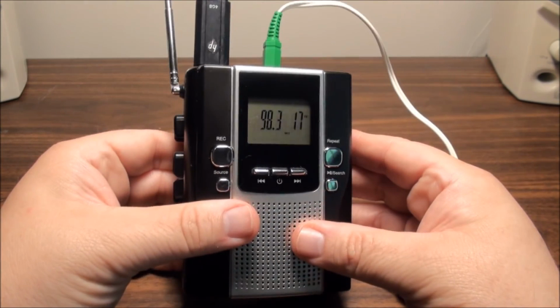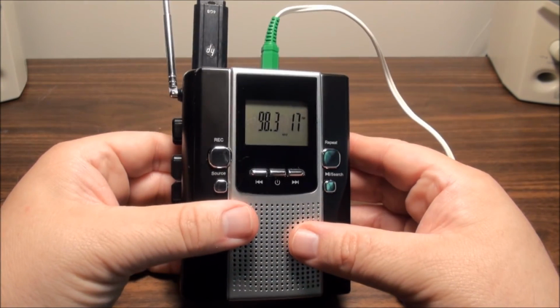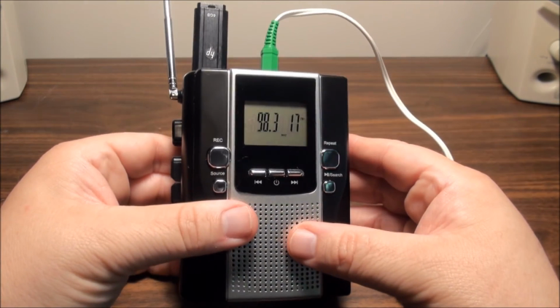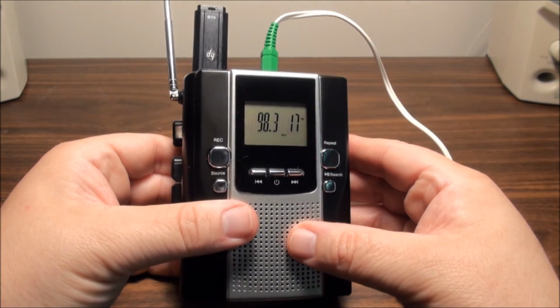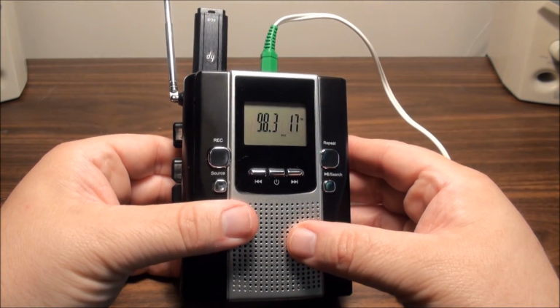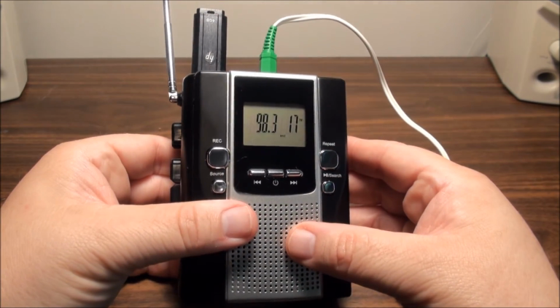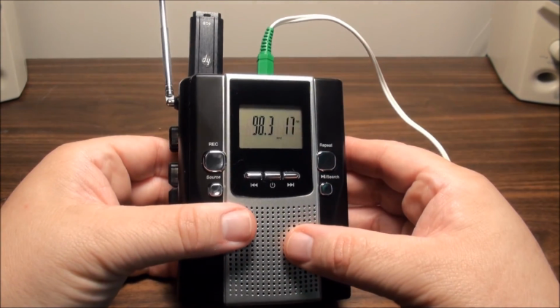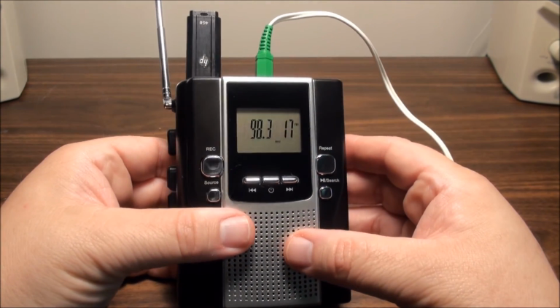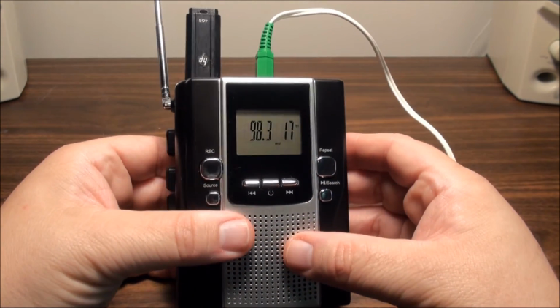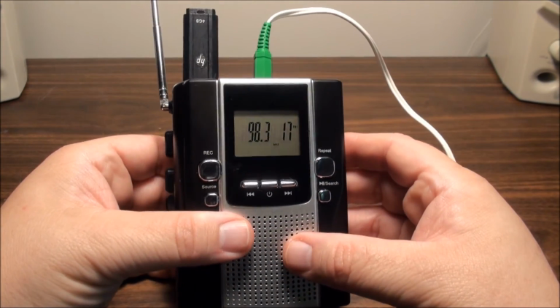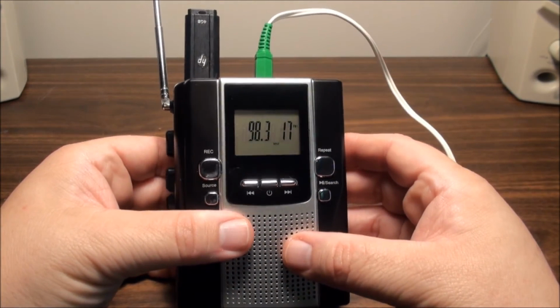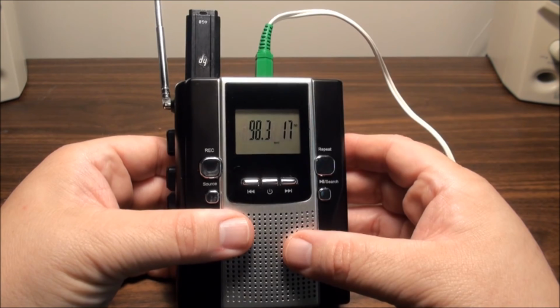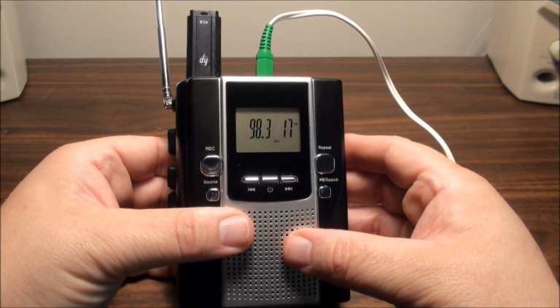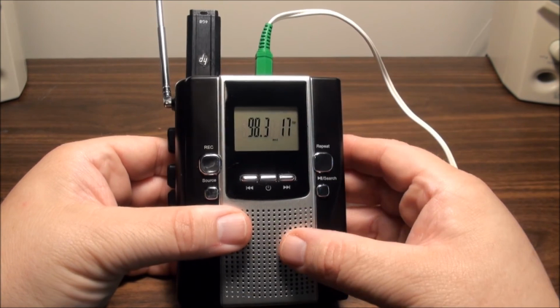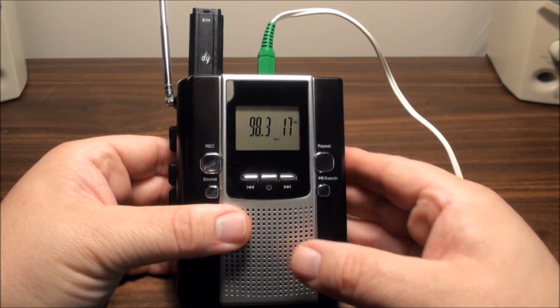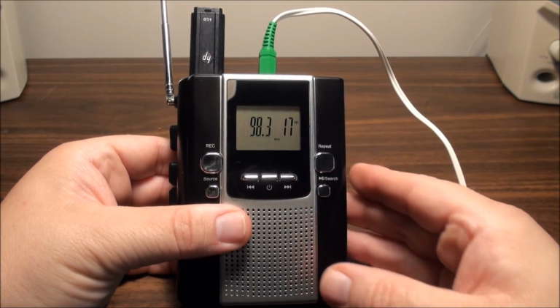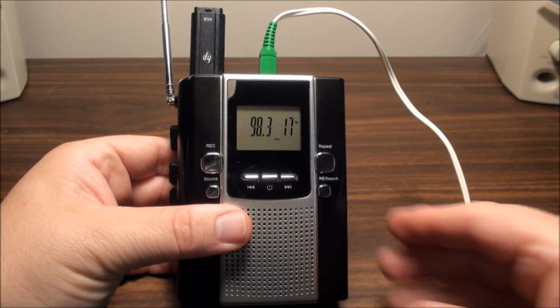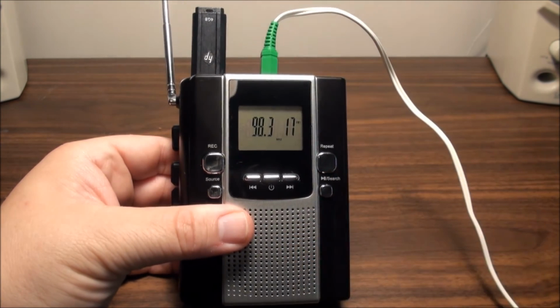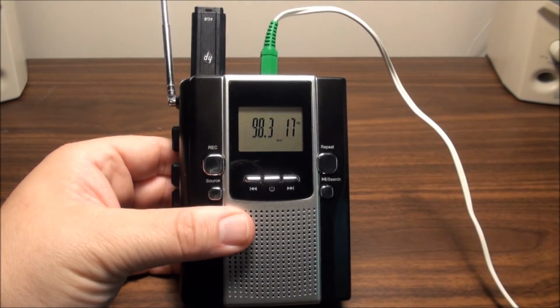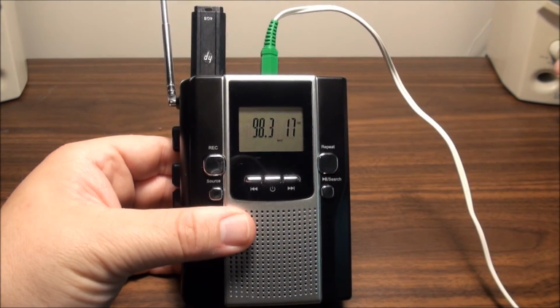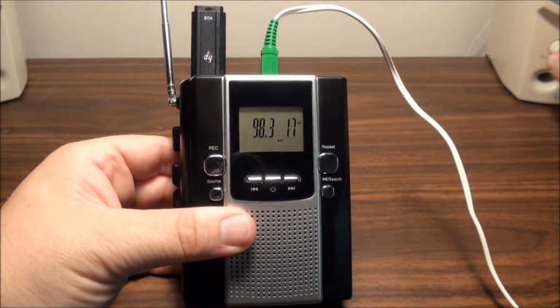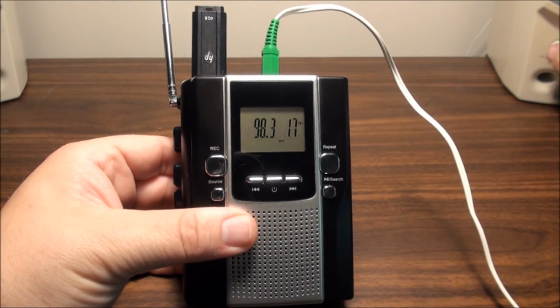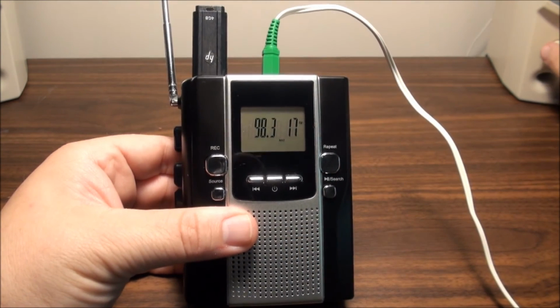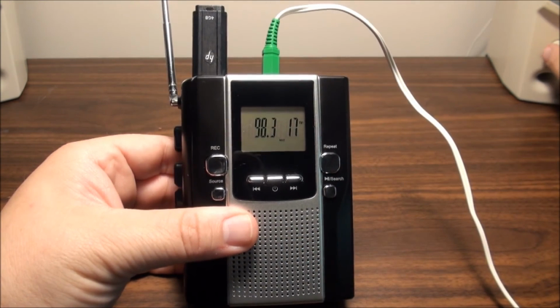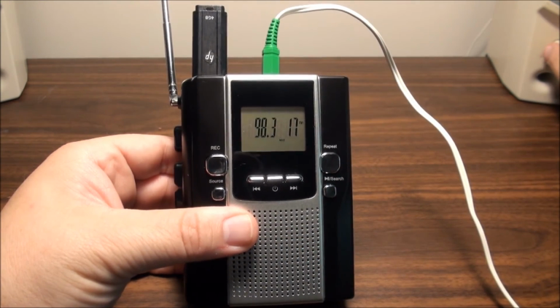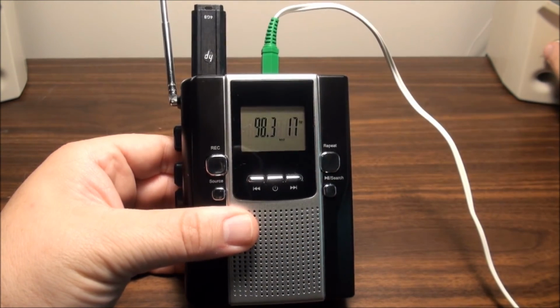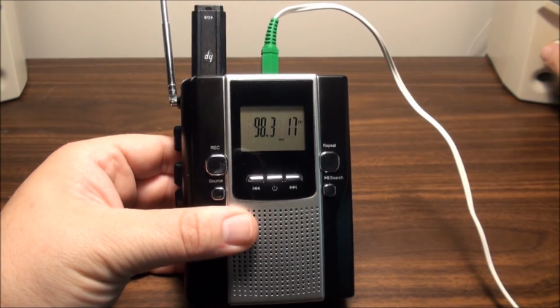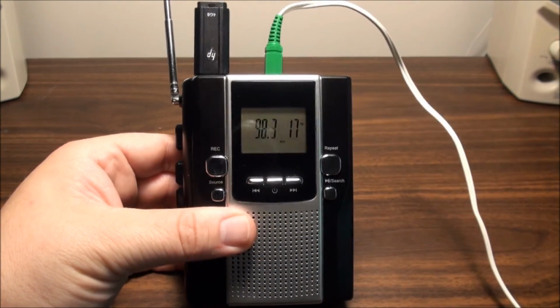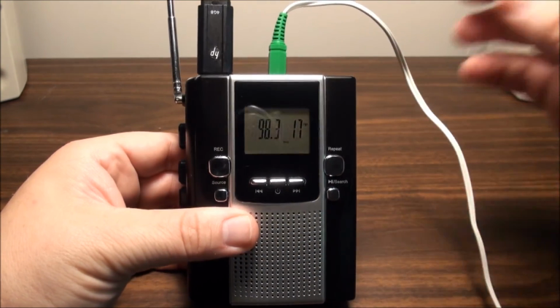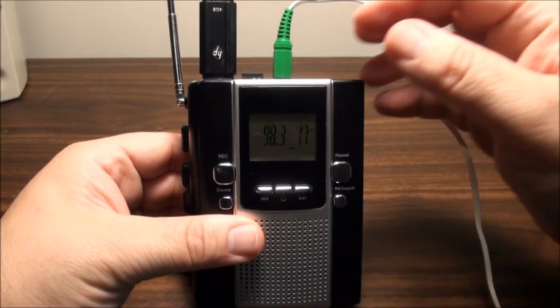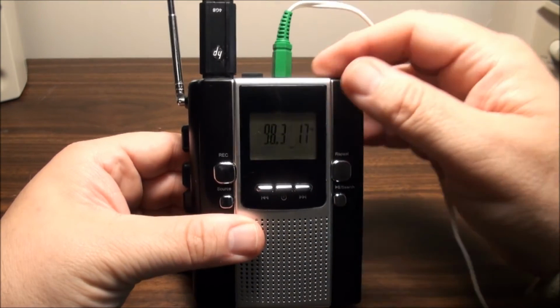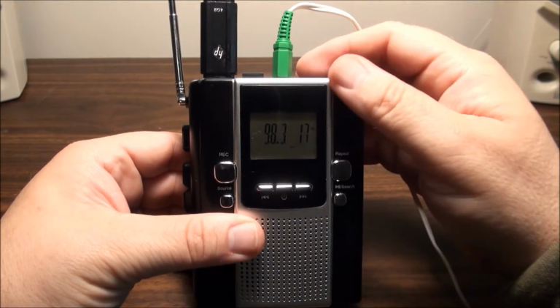Alright, one more thing I want to do - try the output with the computer speakers here.